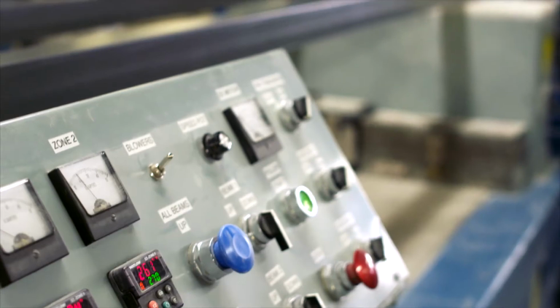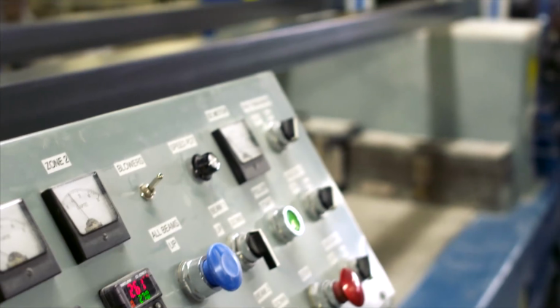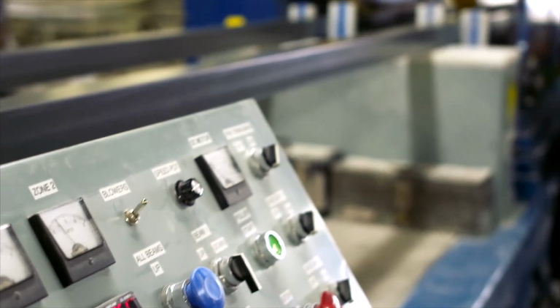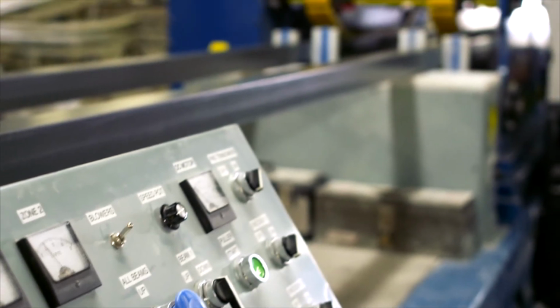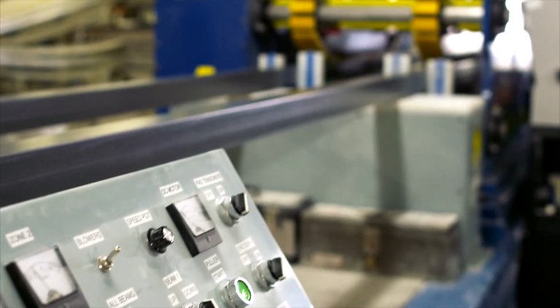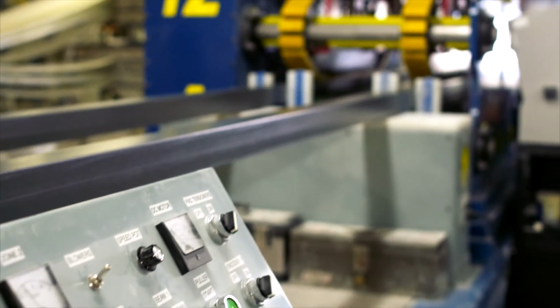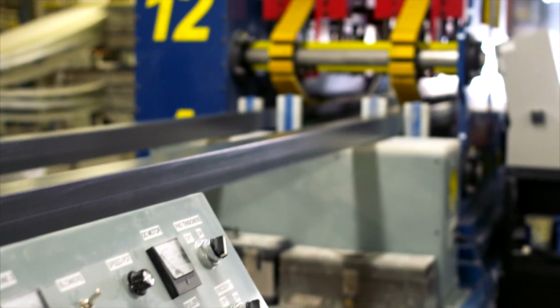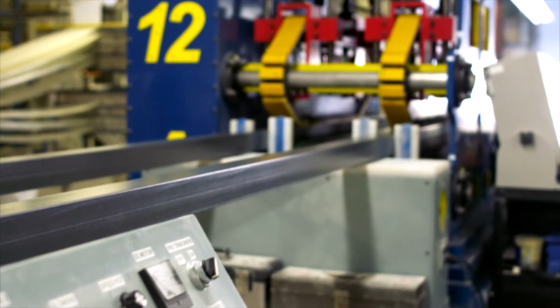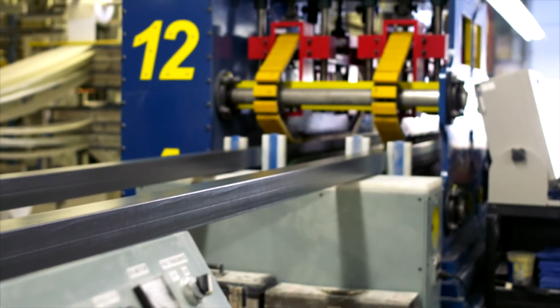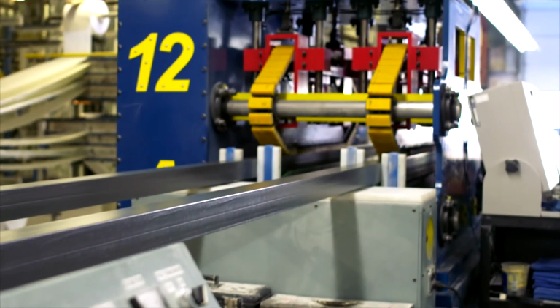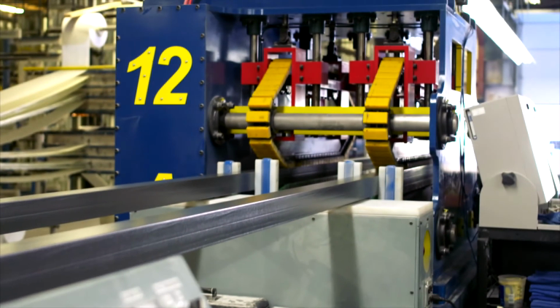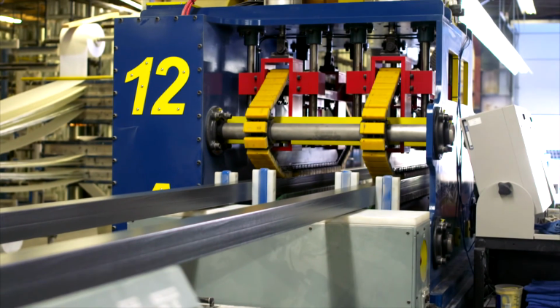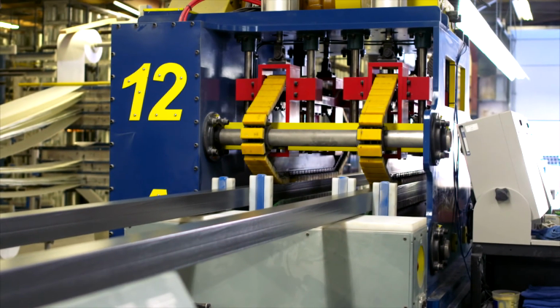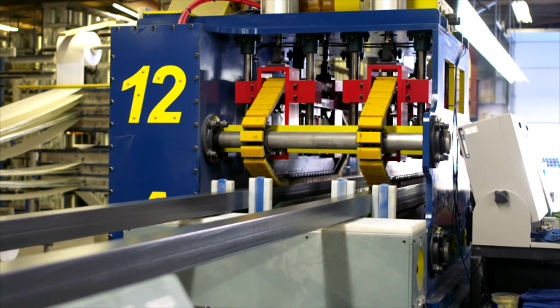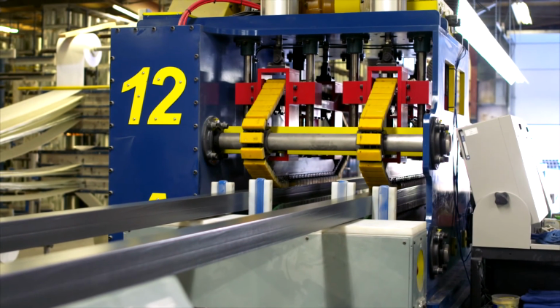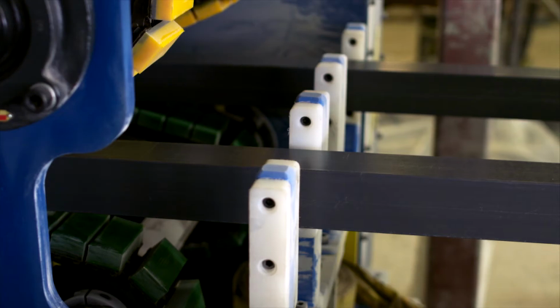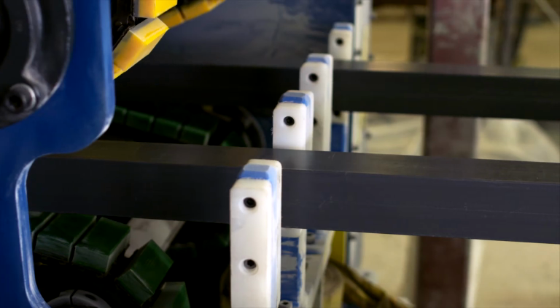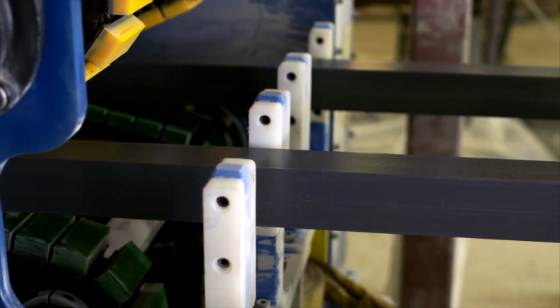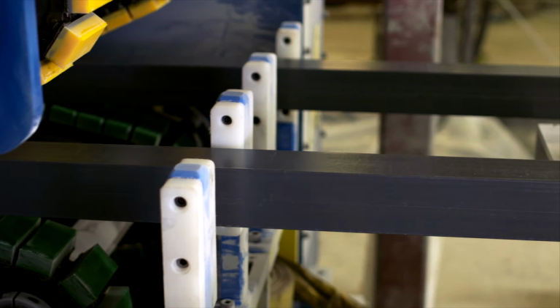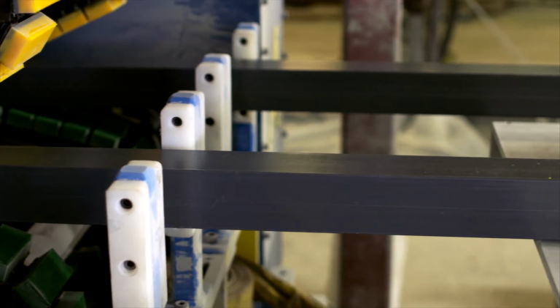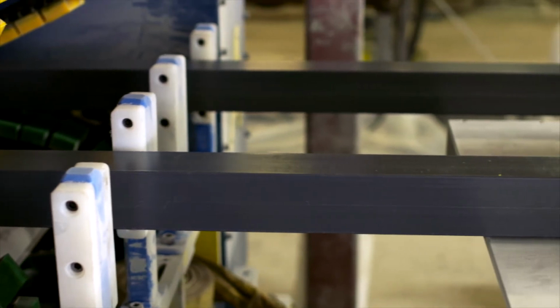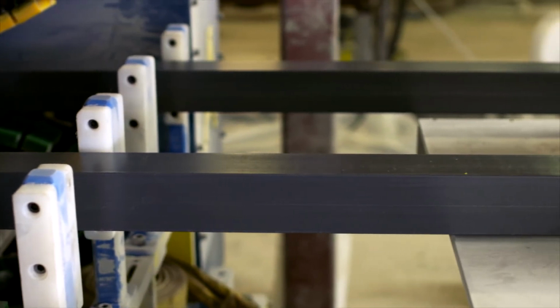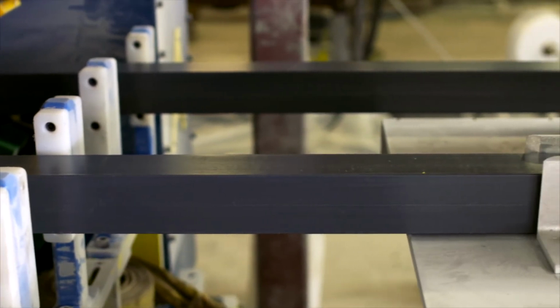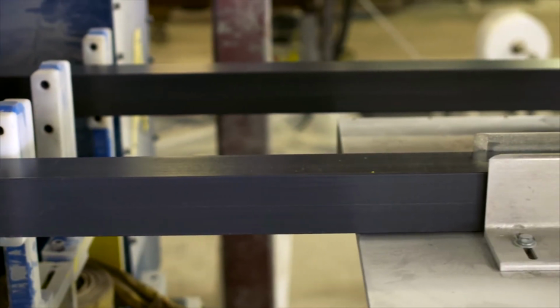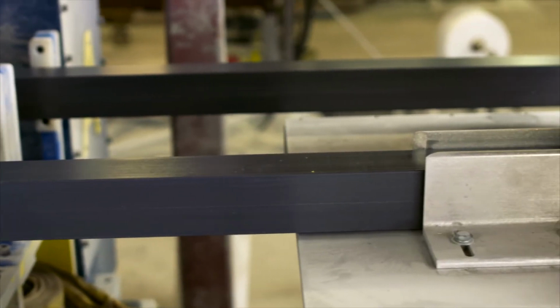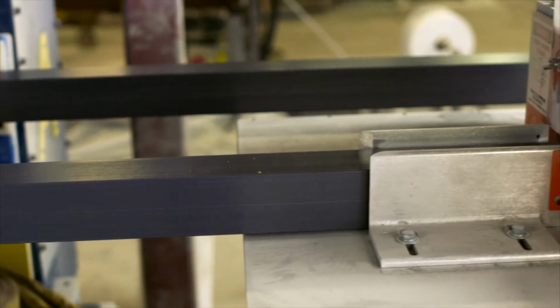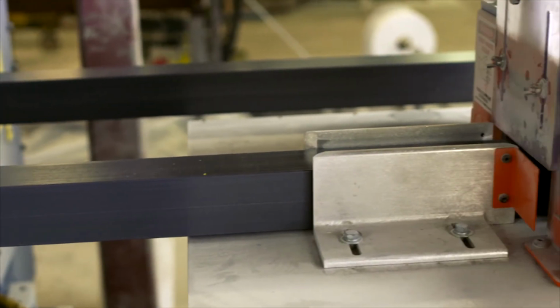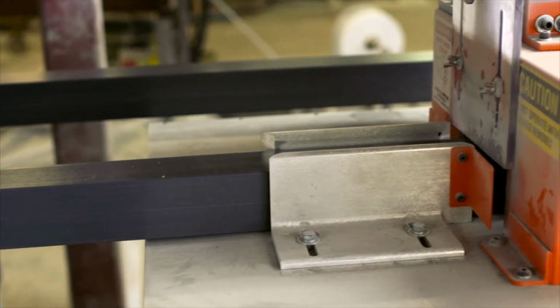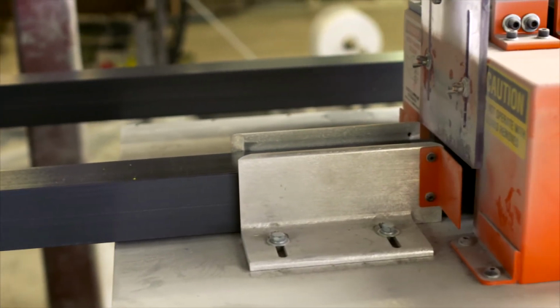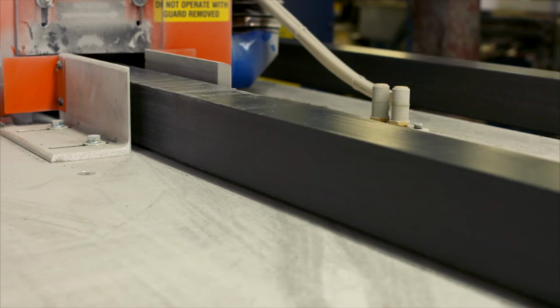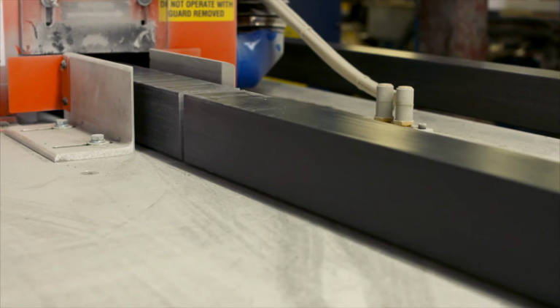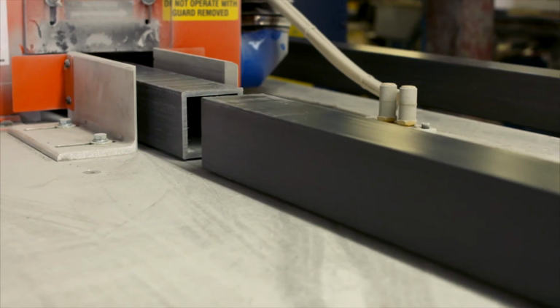The cured profile is then advanced by a caterpillar-style puller to a cut-off saw, where it will be cut to its final length.